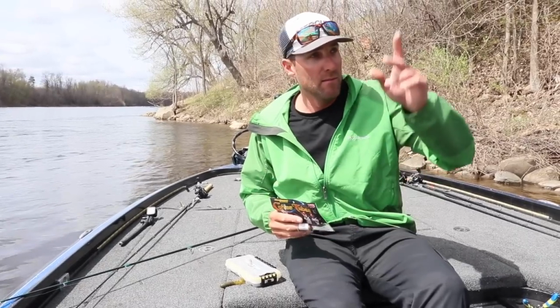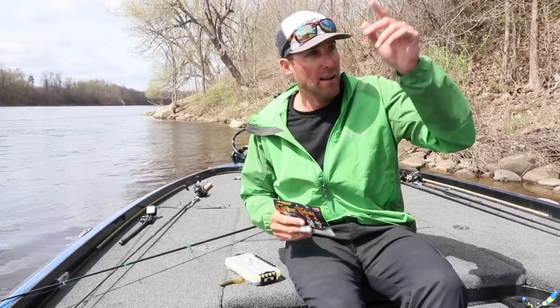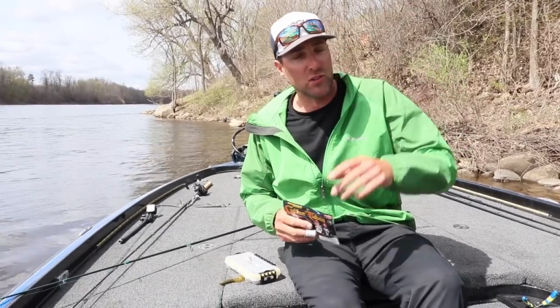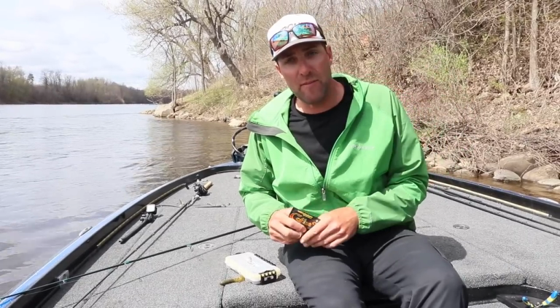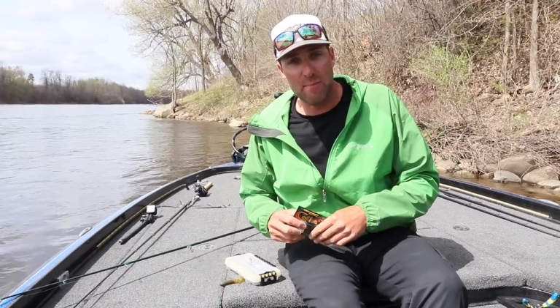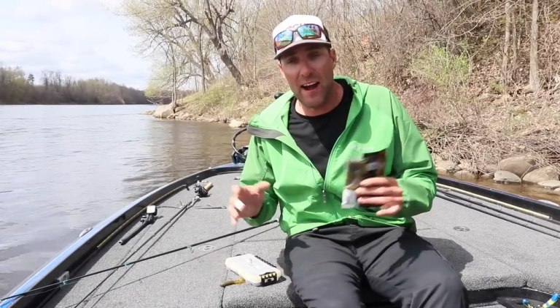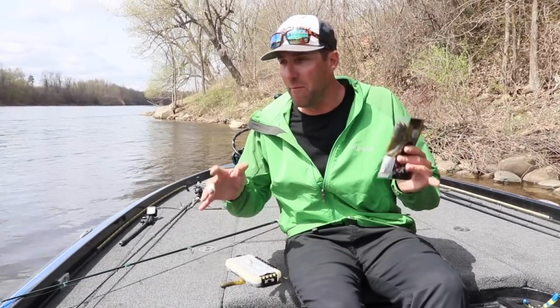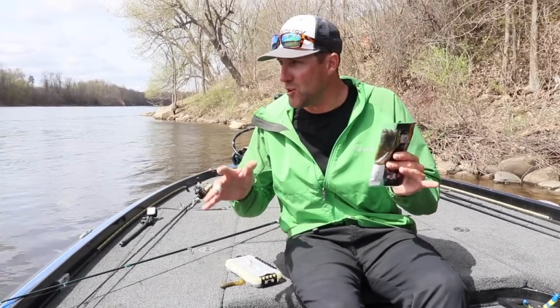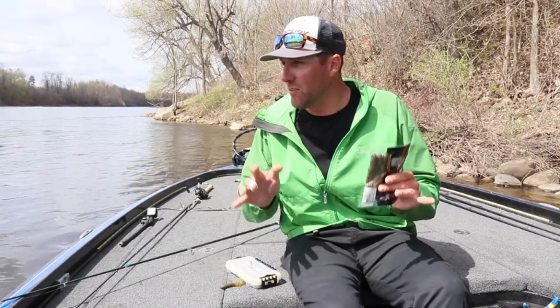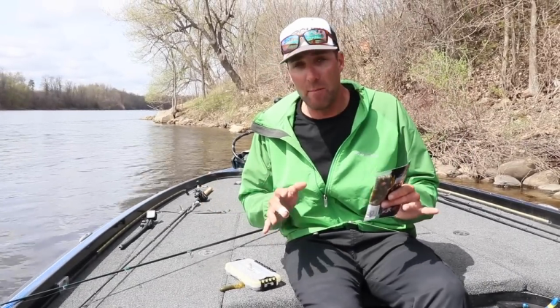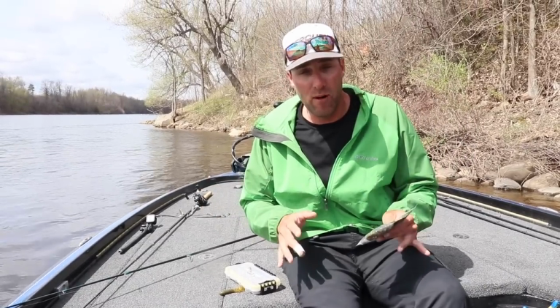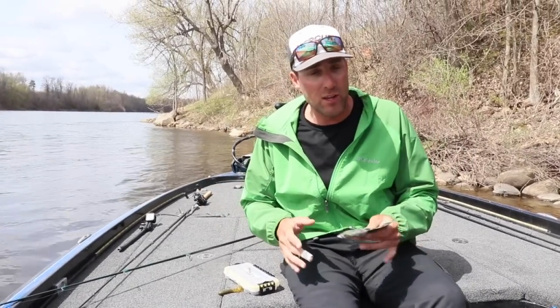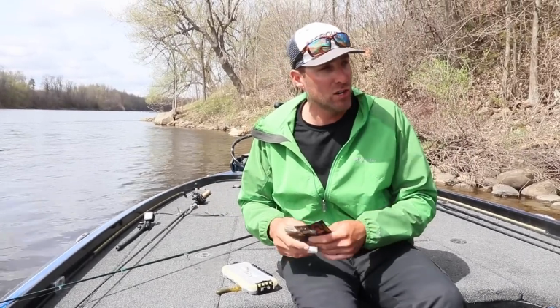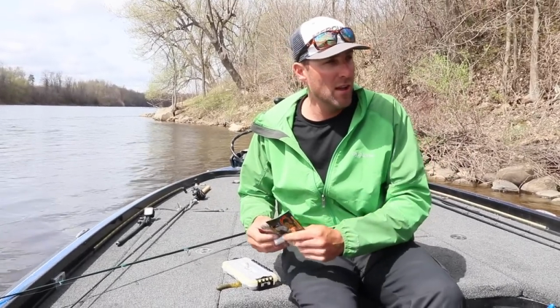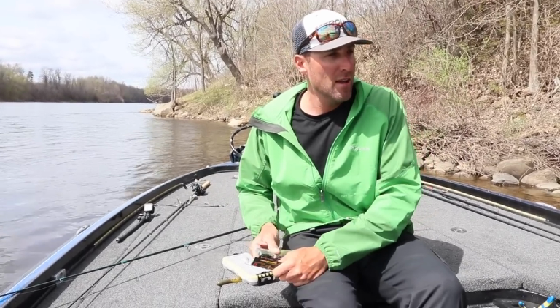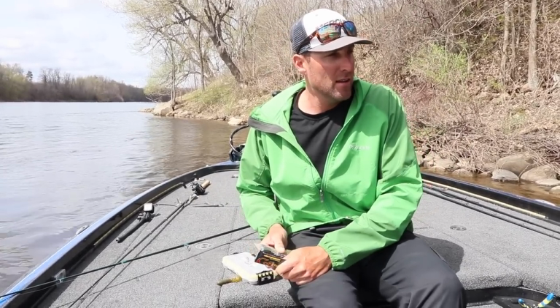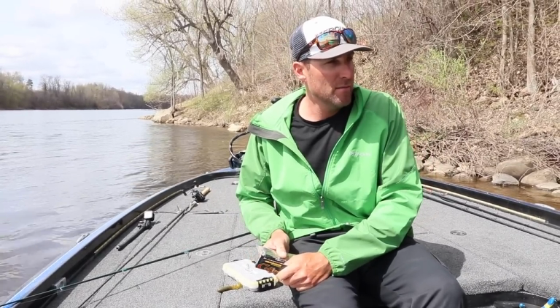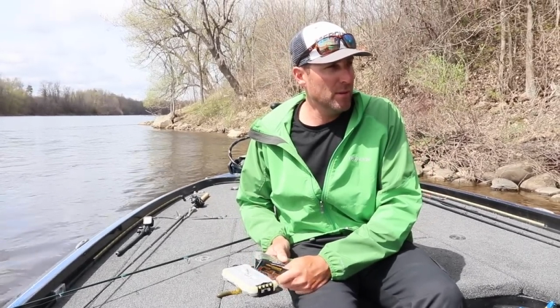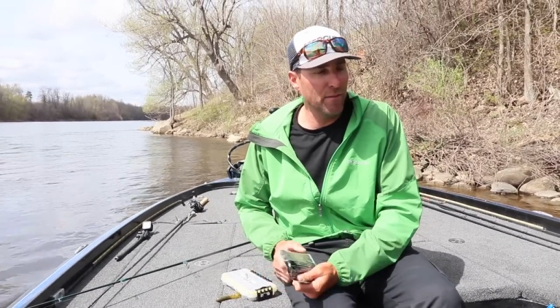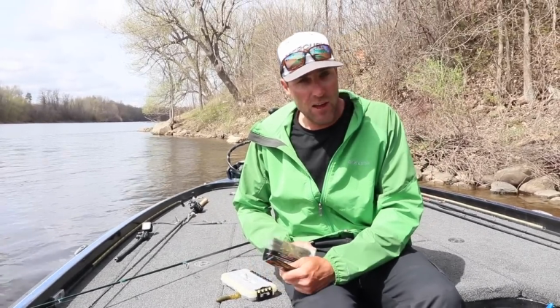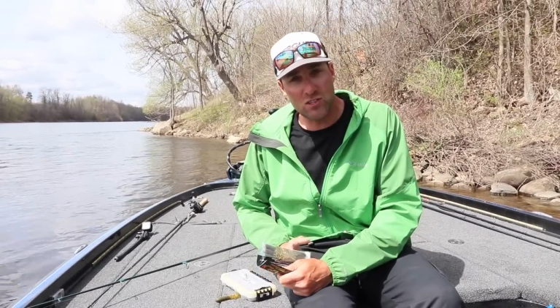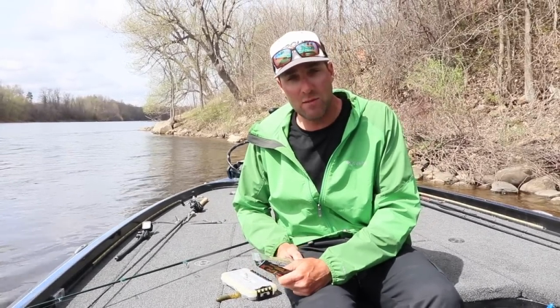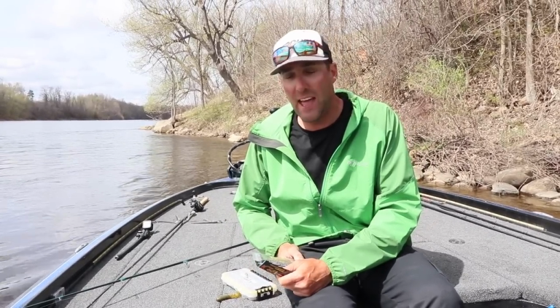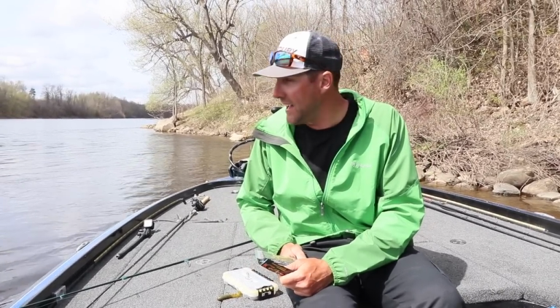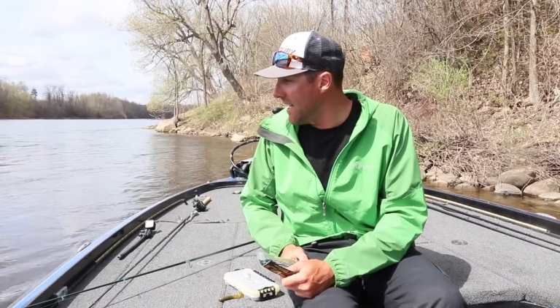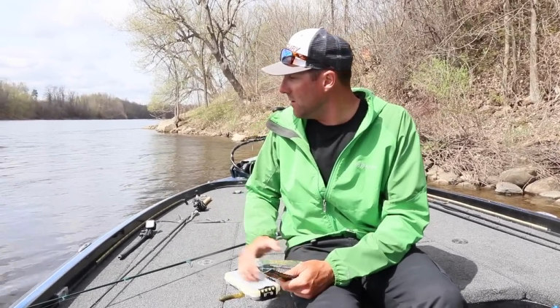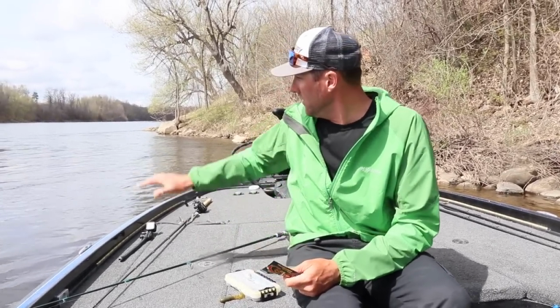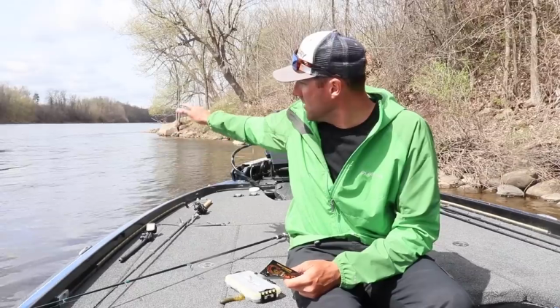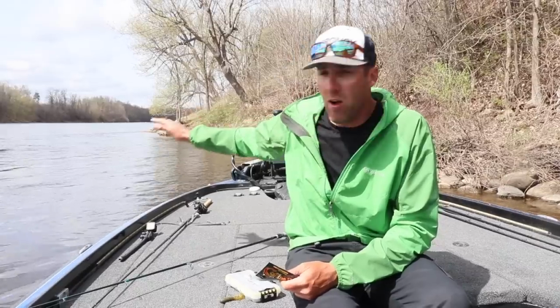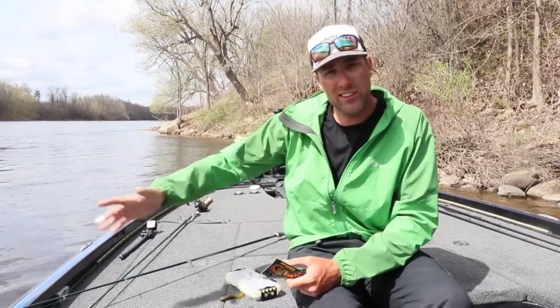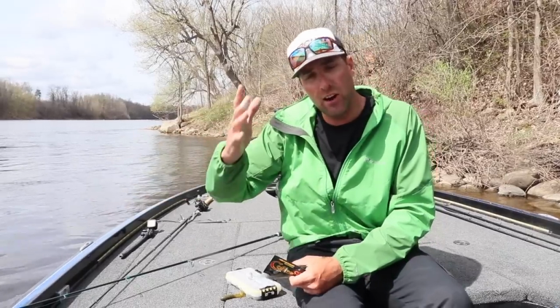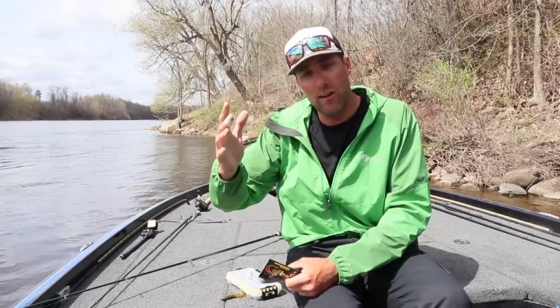Mind the traffic in the background. I'm fishing around a bridge, but the fish seem to be hanging out in all this current.